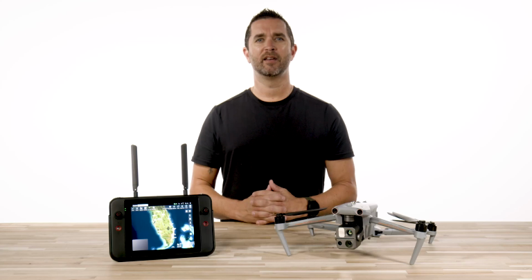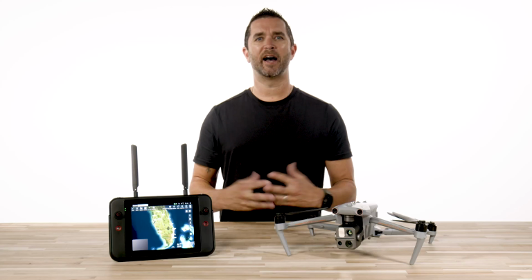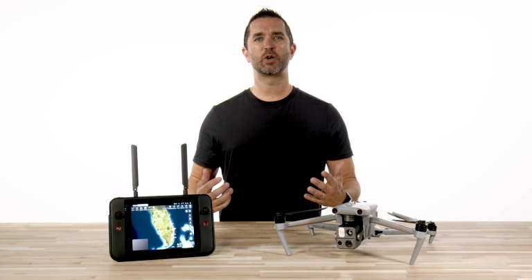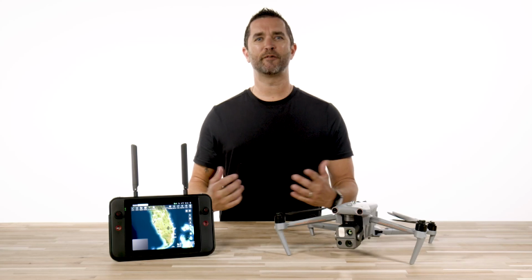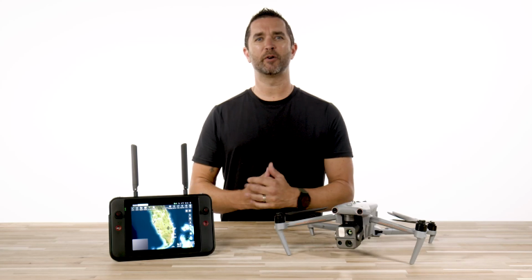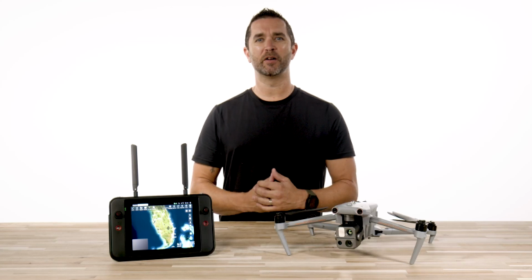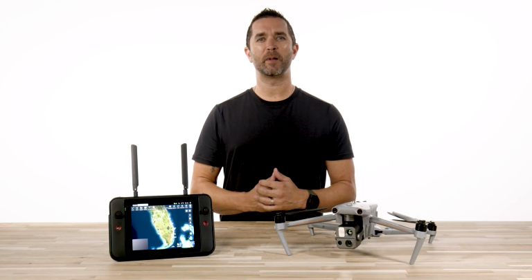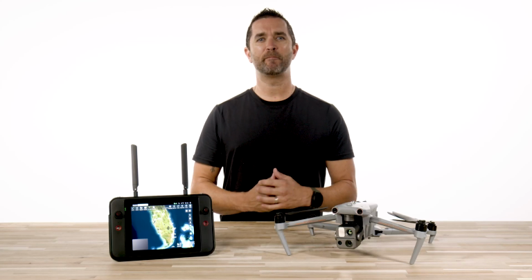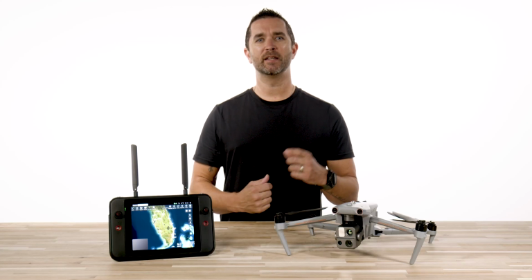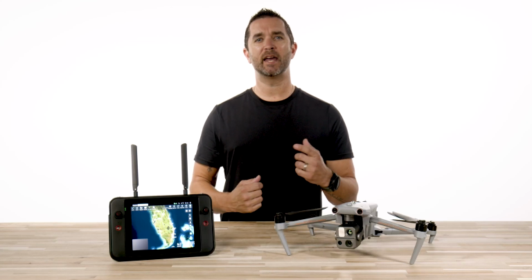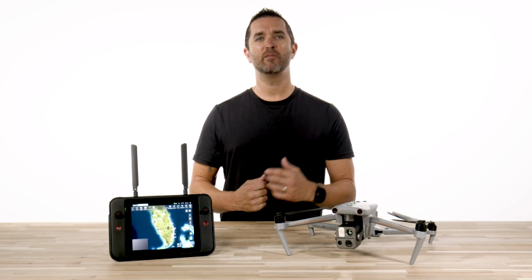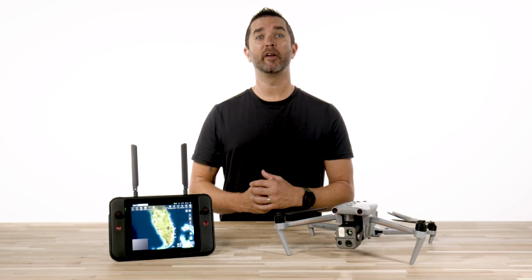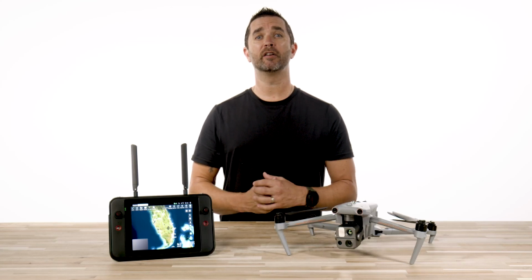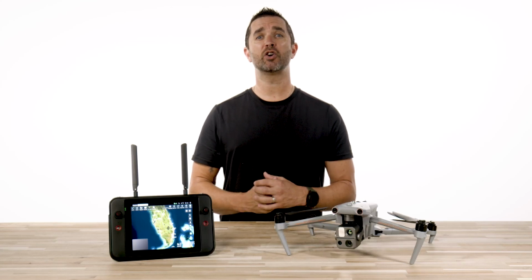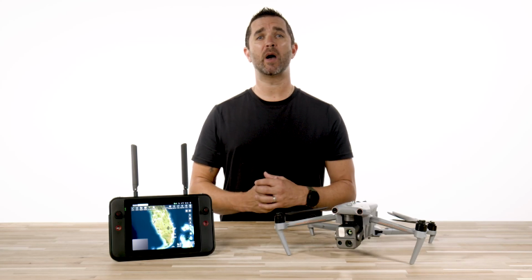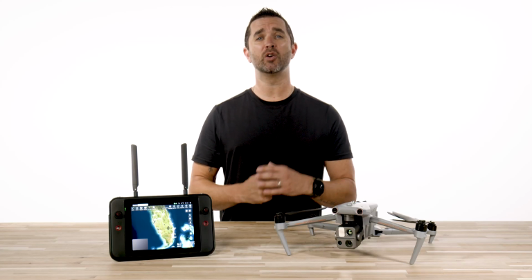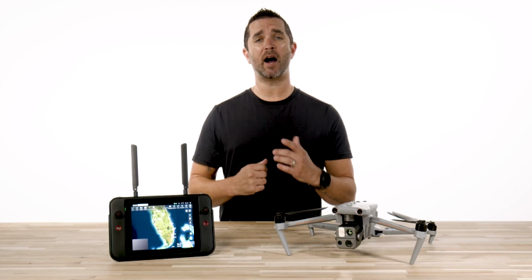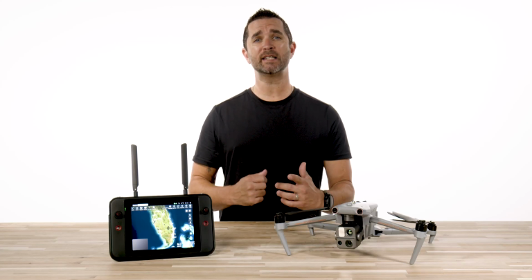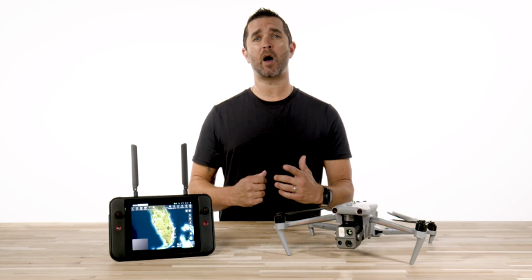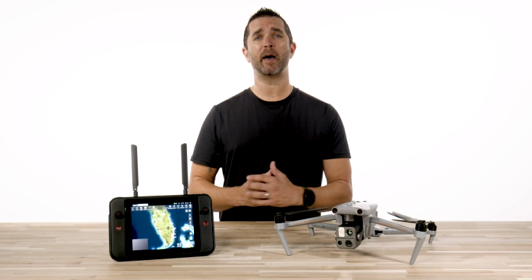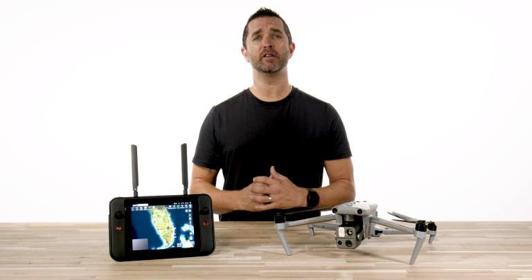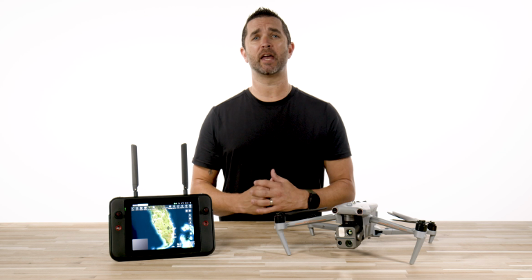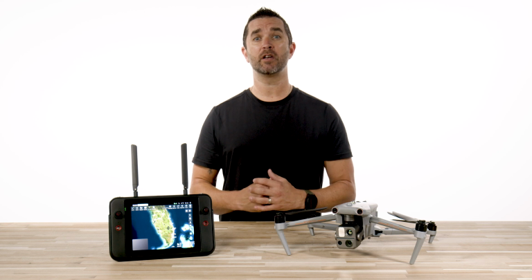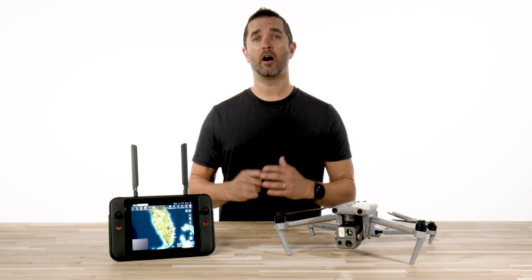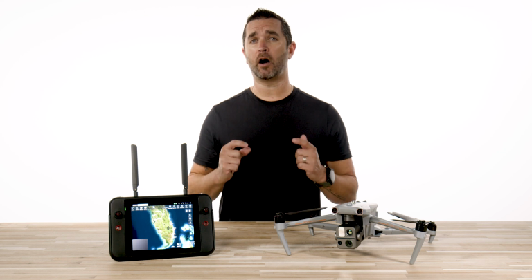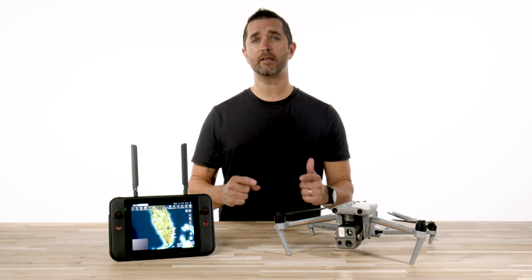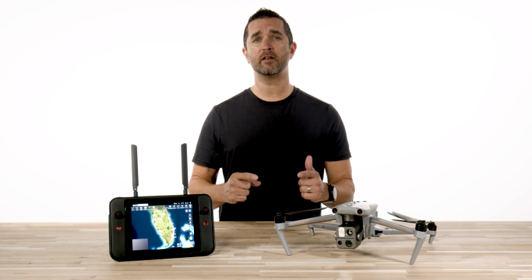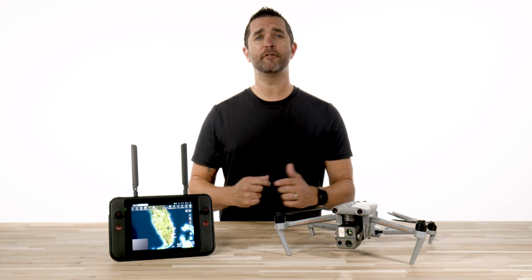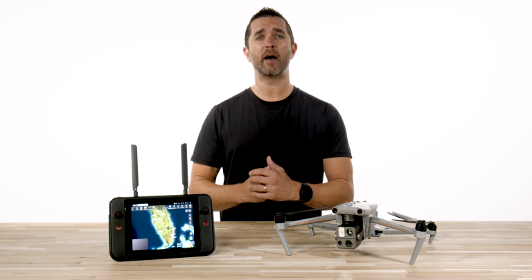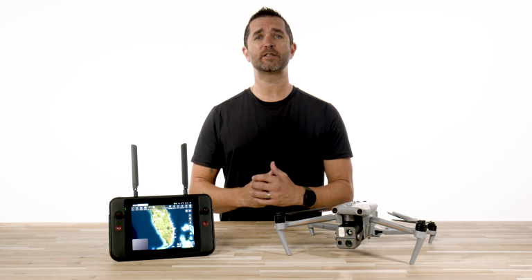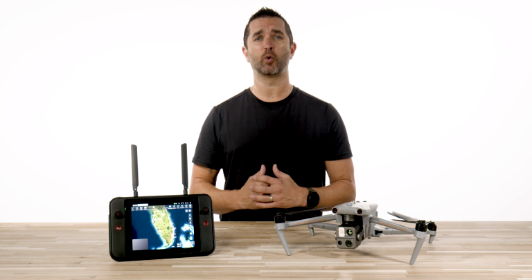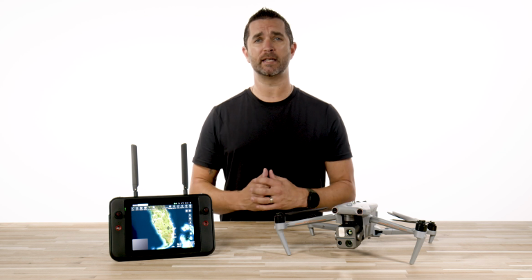Hi, it's Chris from Florida DroneSupply, and today we're here to show you how to do a hot swap battery change on the Autel EvoMax 4T.